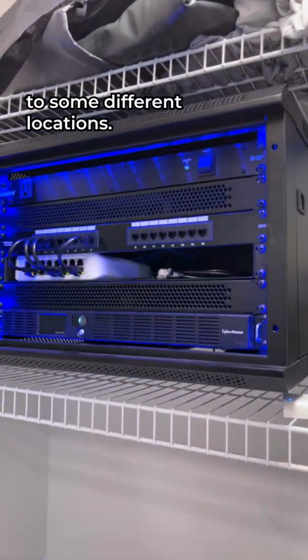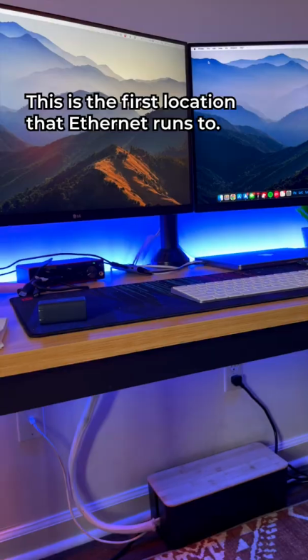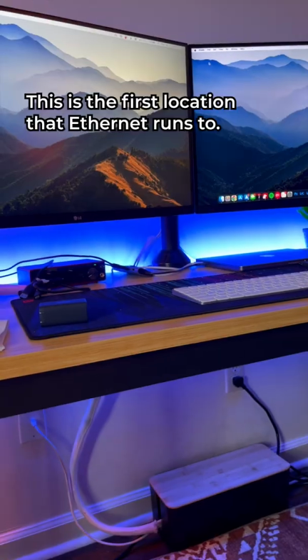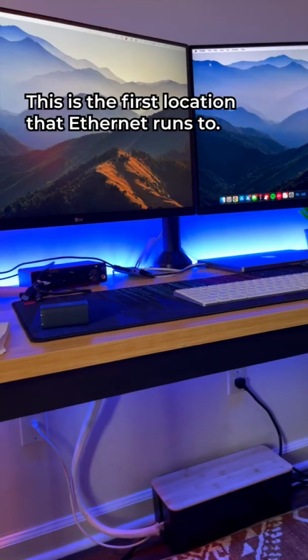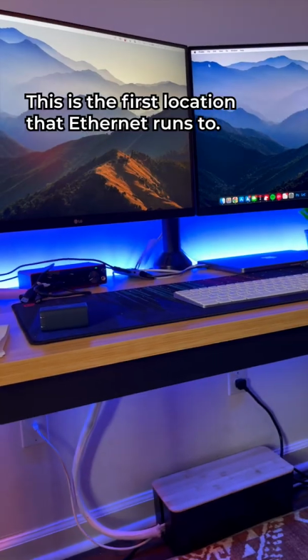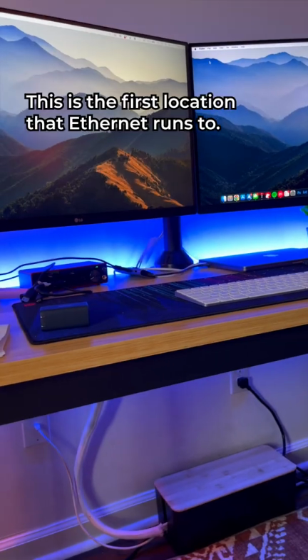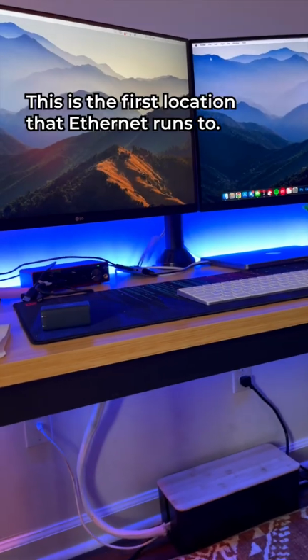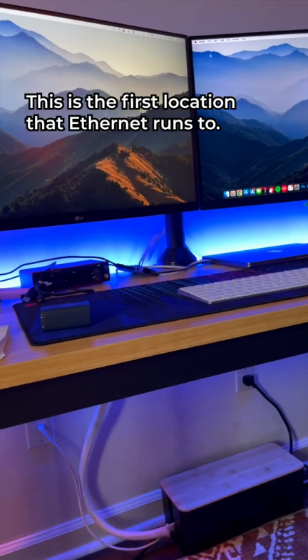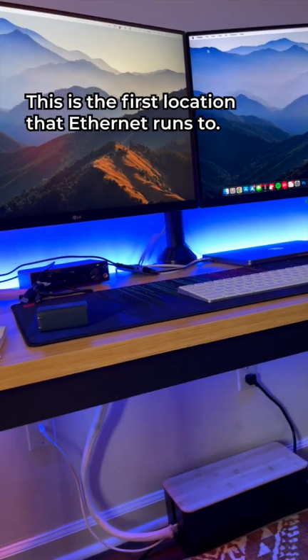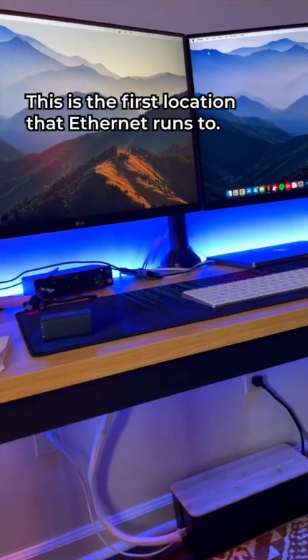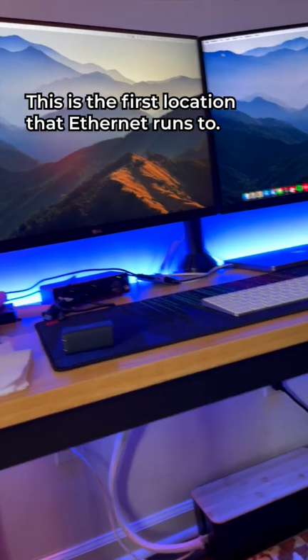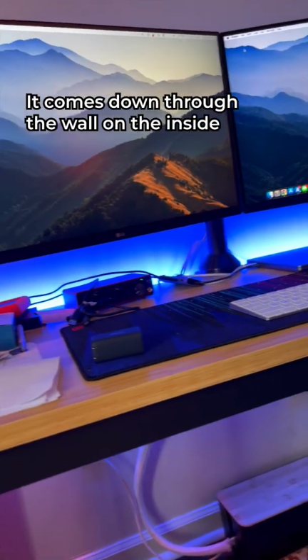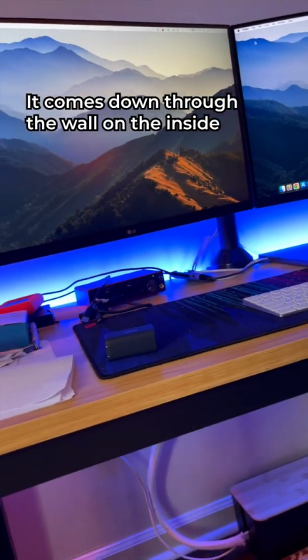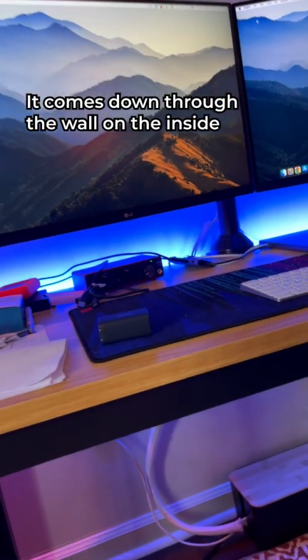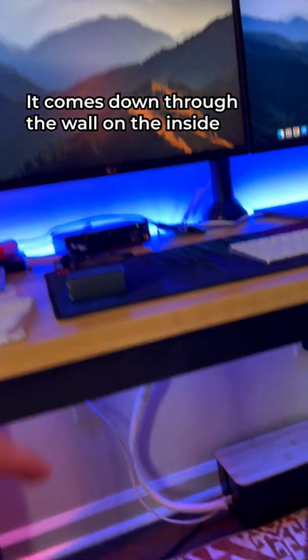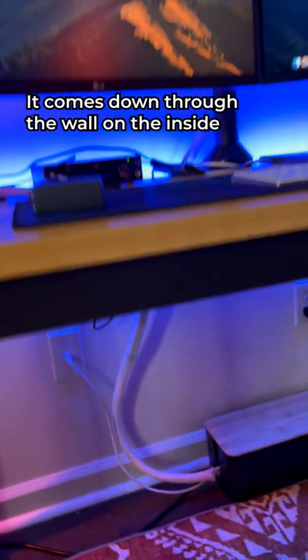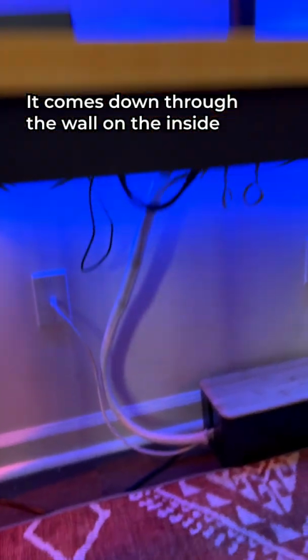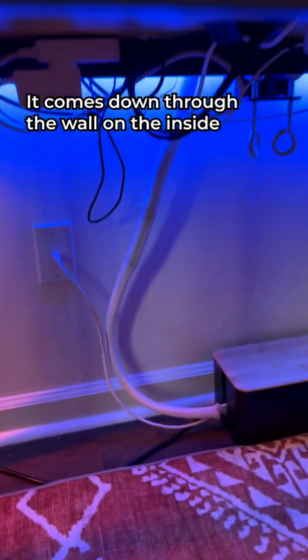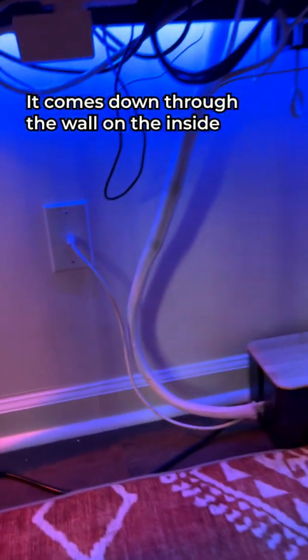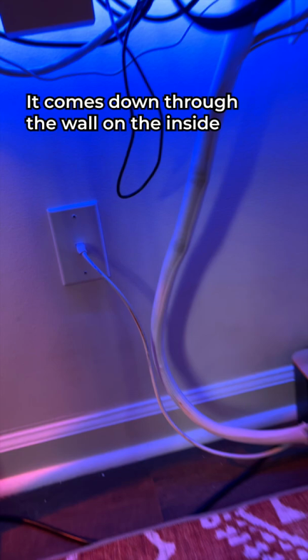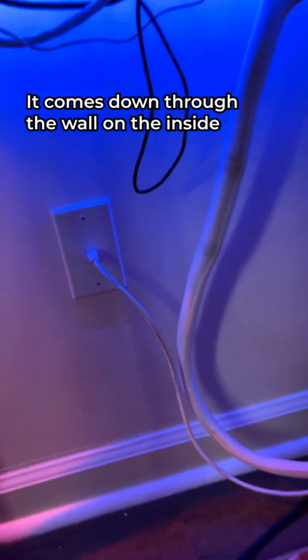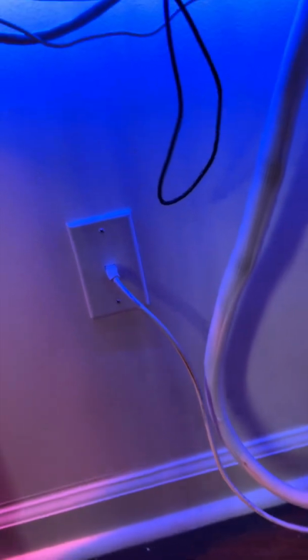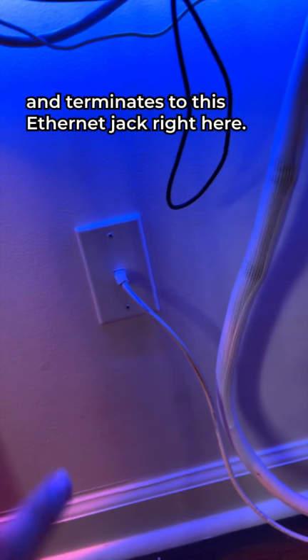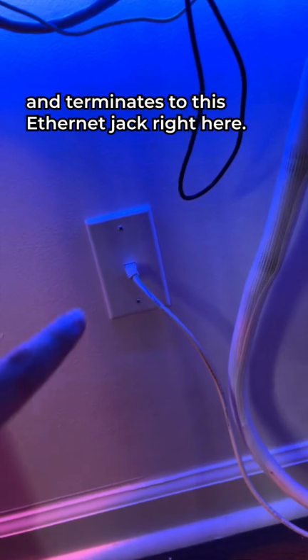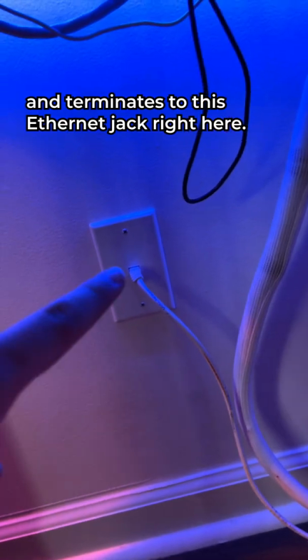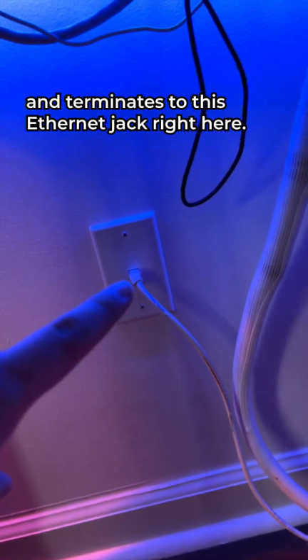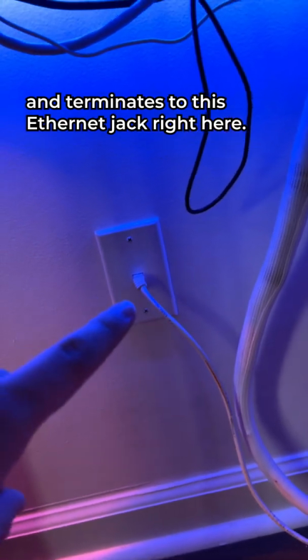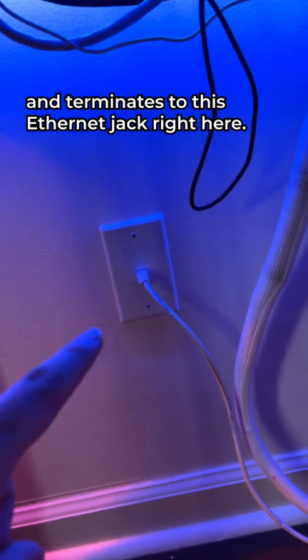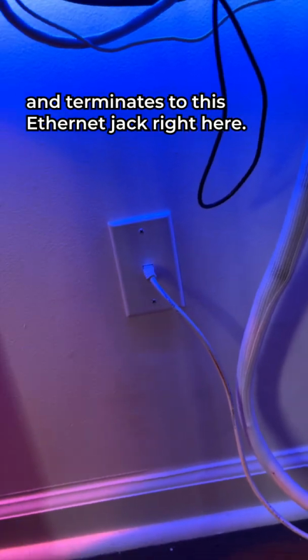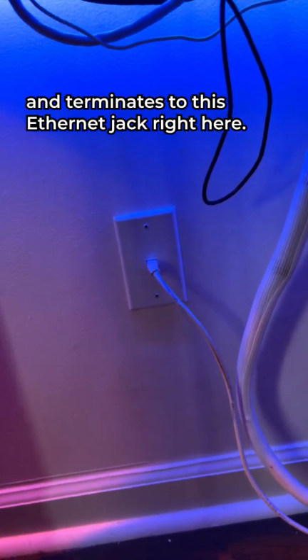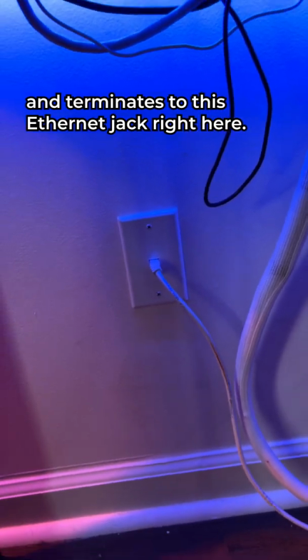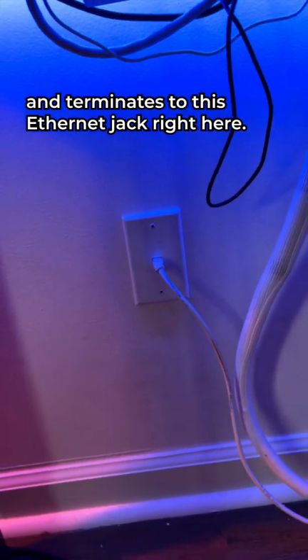This is the first location that ethernet runs to. It comes down through the wall on the inside and terminates to this ethernet jack right here.